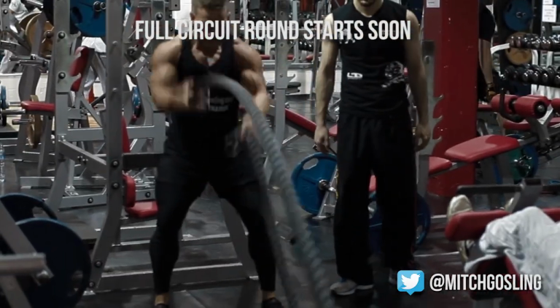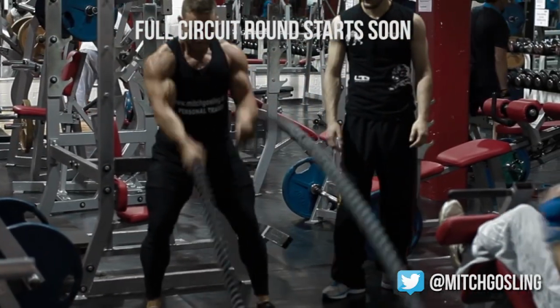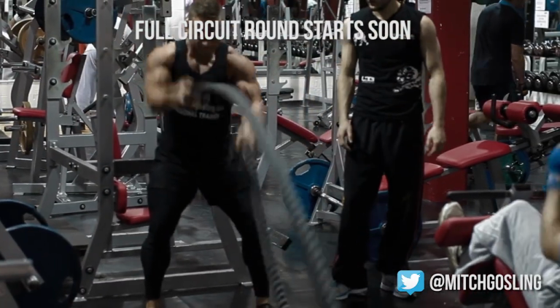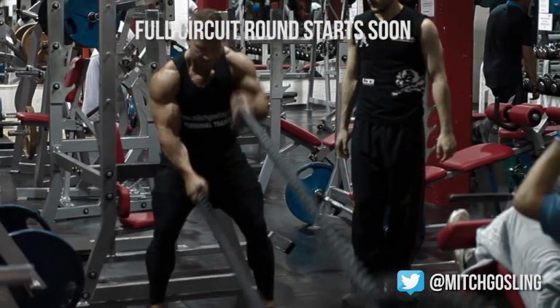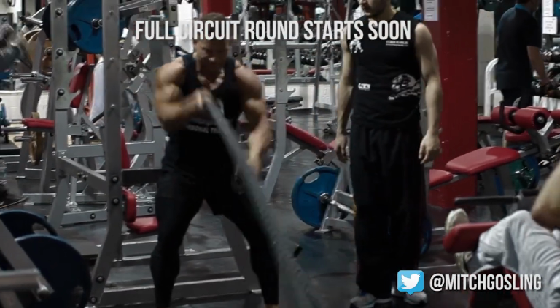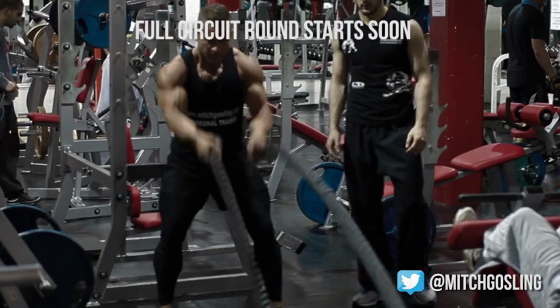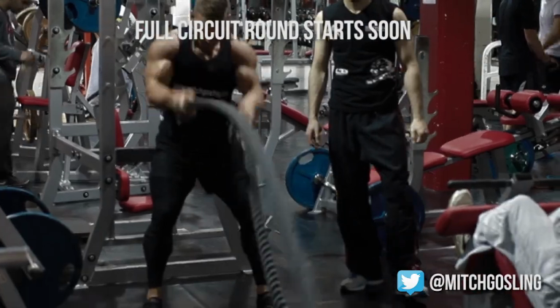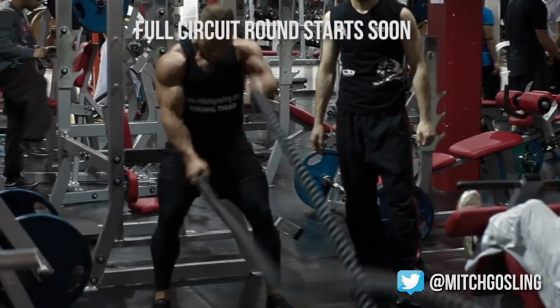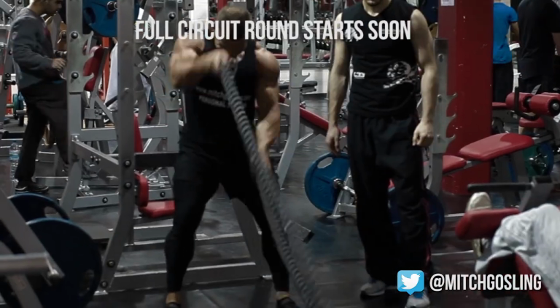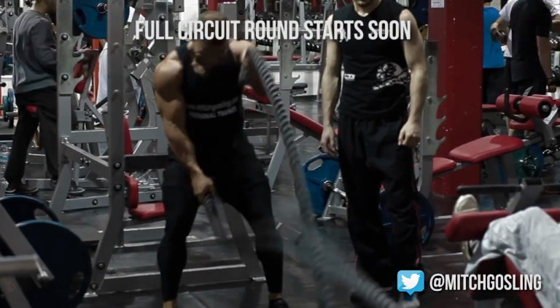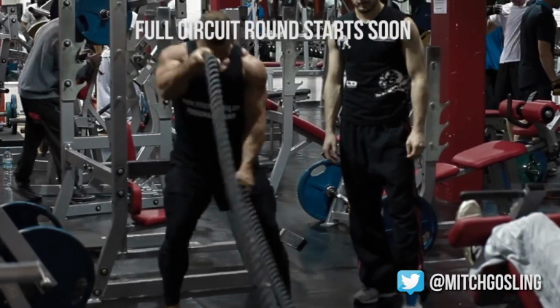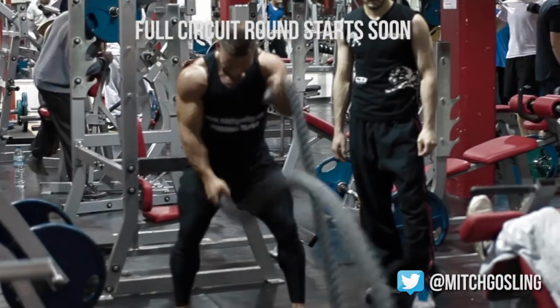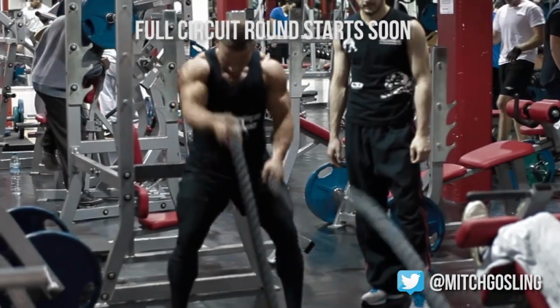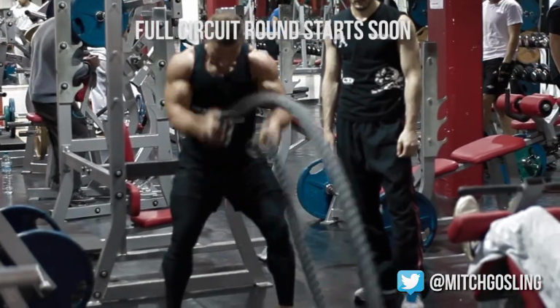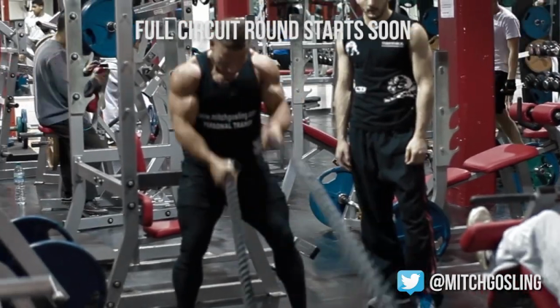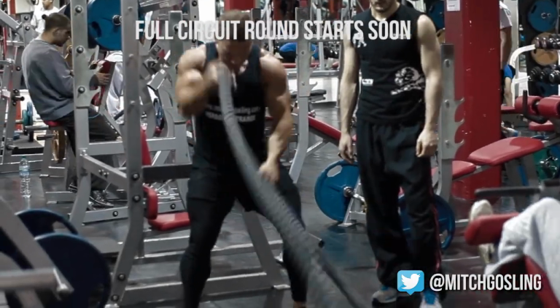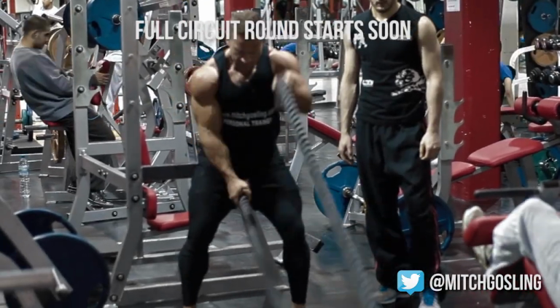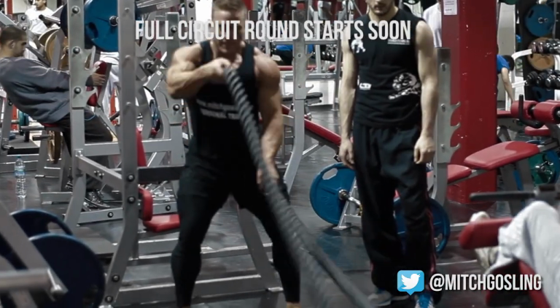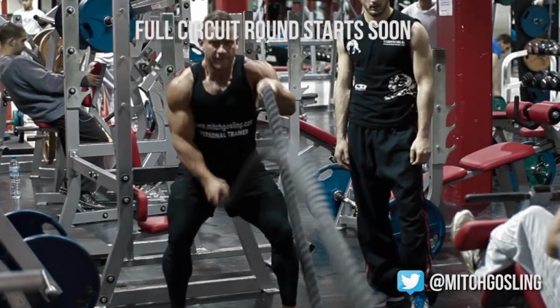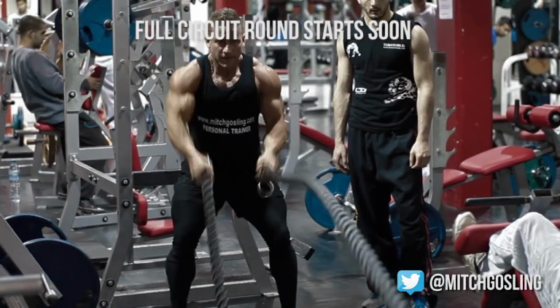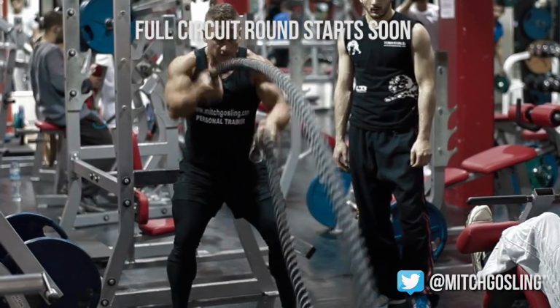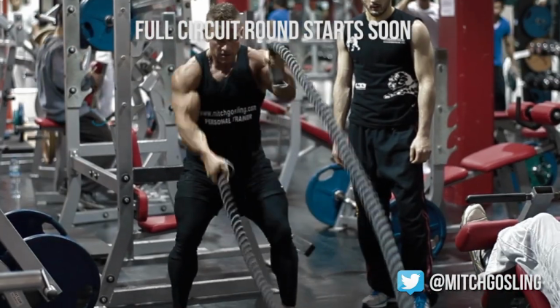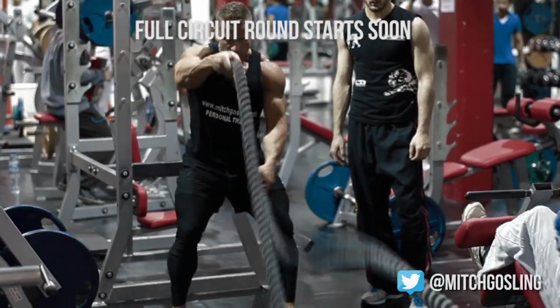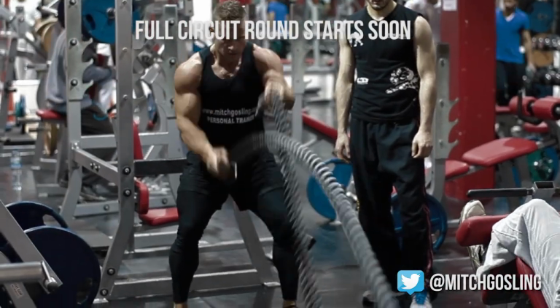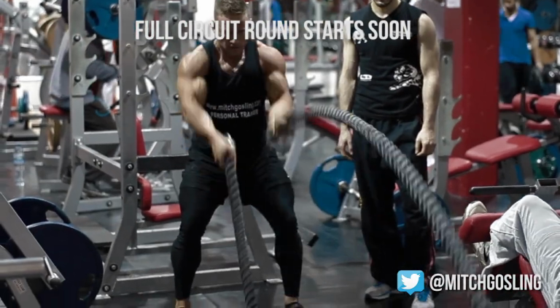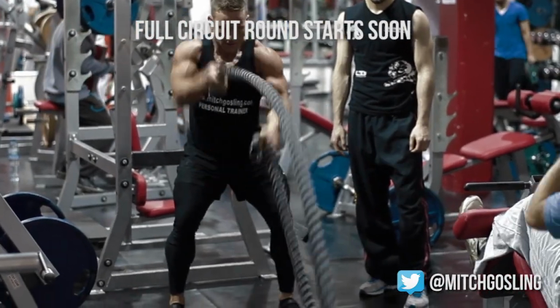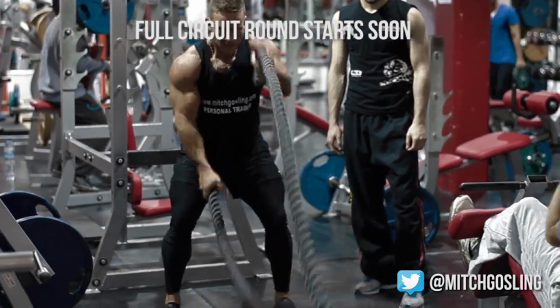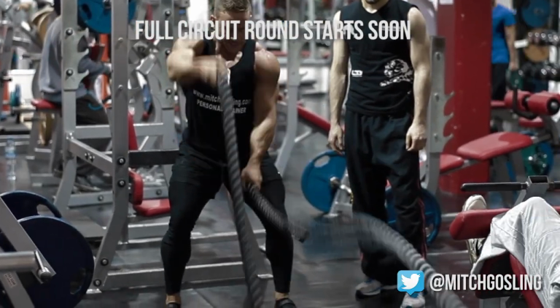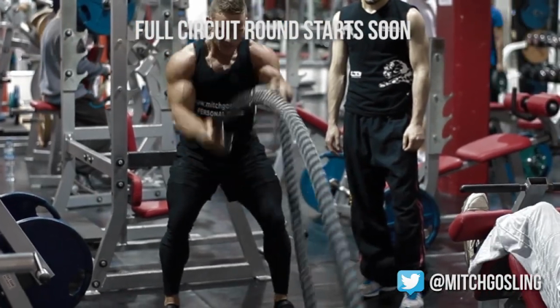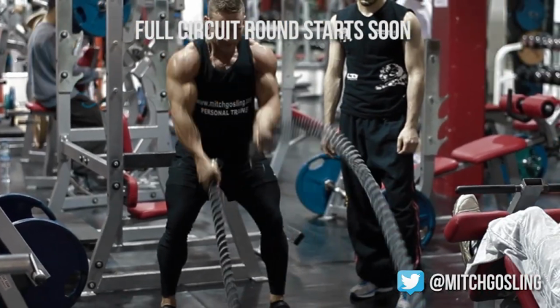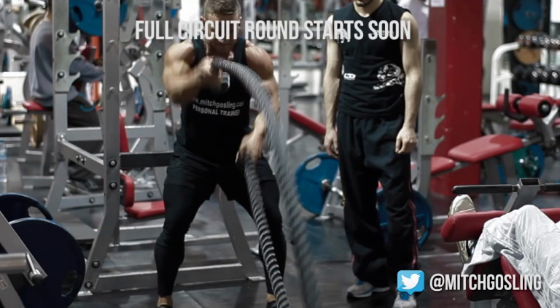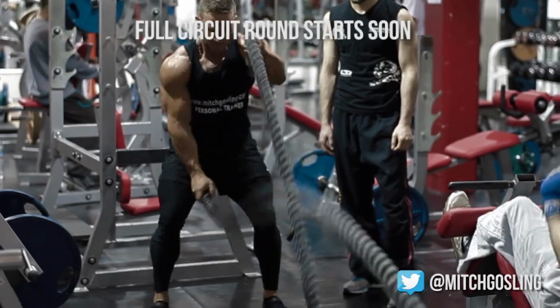We're going to do 7 rounds. I'm going to show you round 1 — I'm not going to go through the whole 7 rounds because it will be too long-winded.